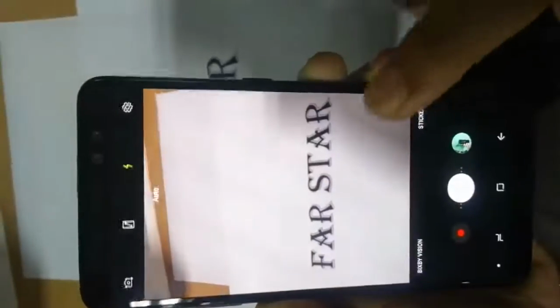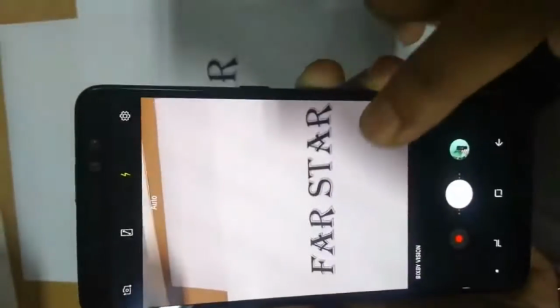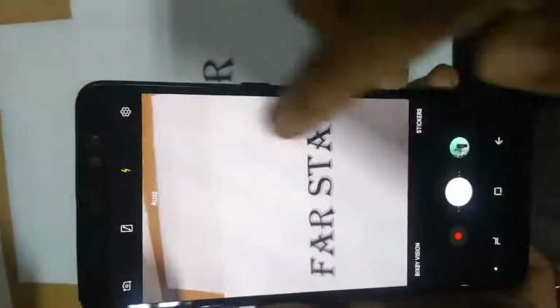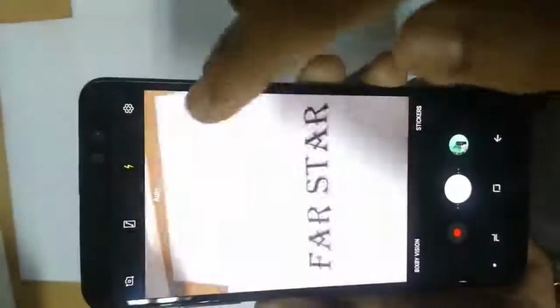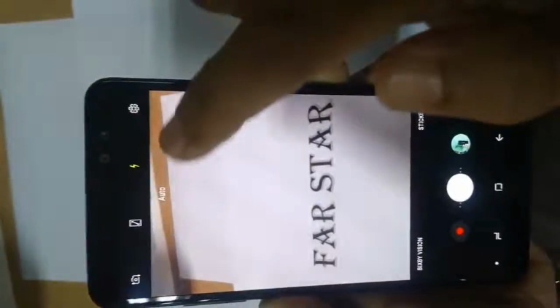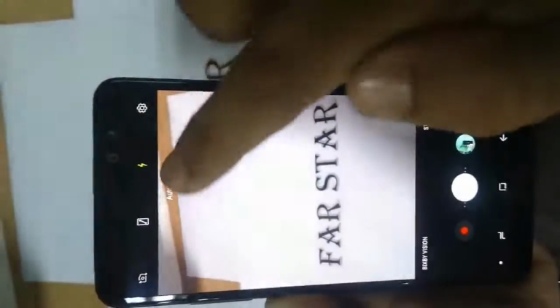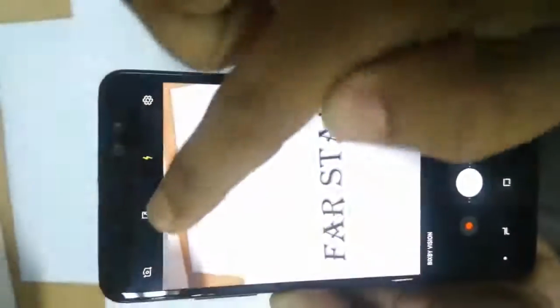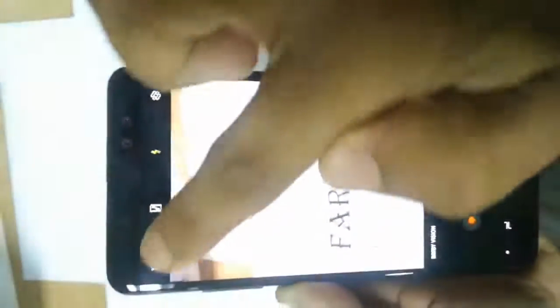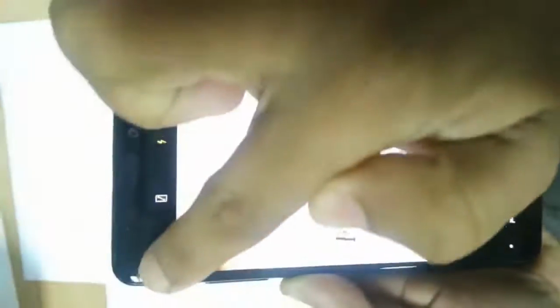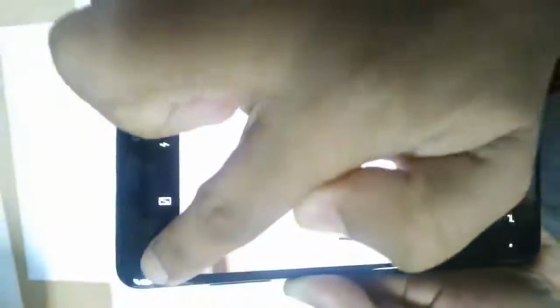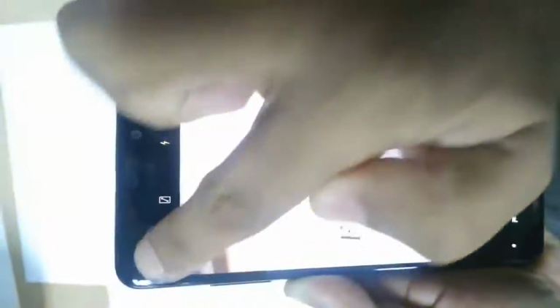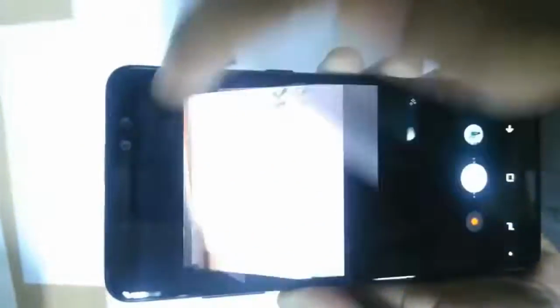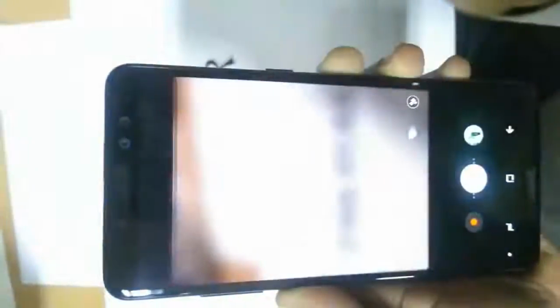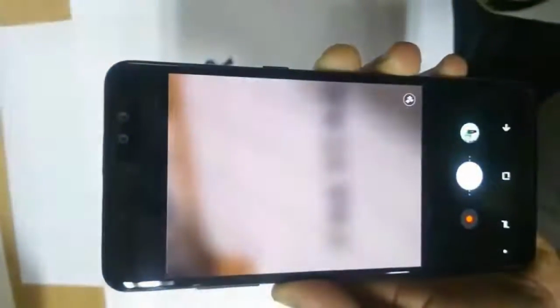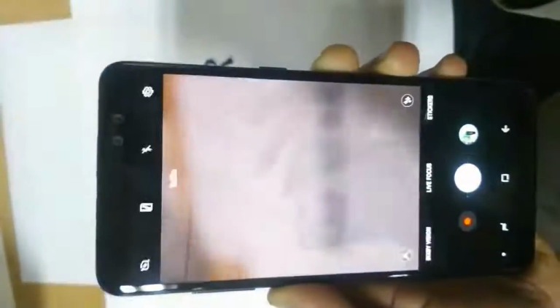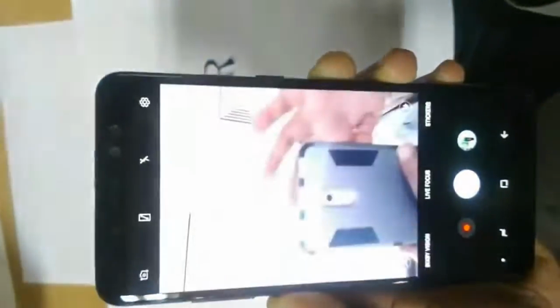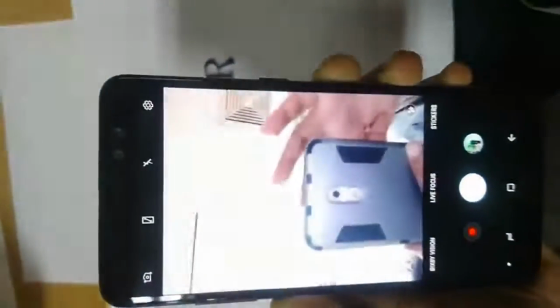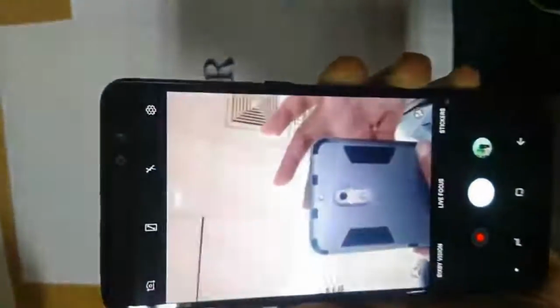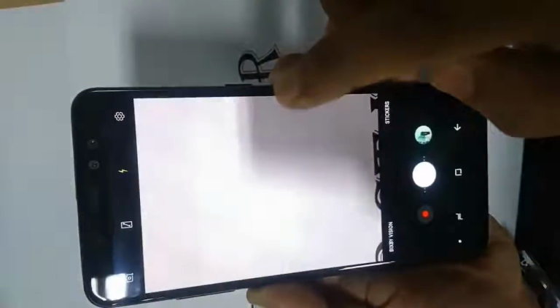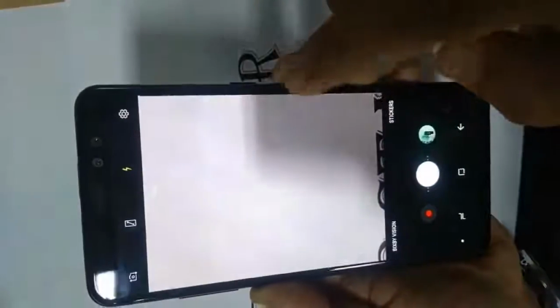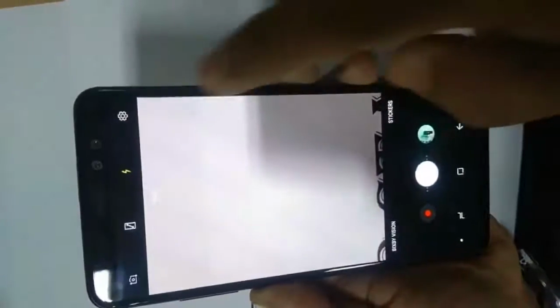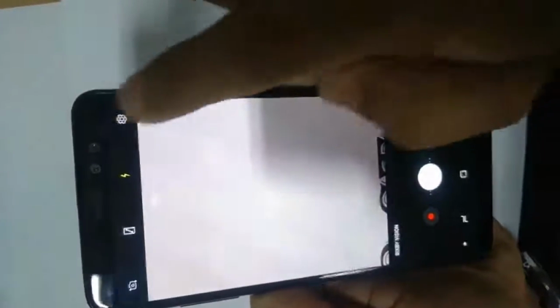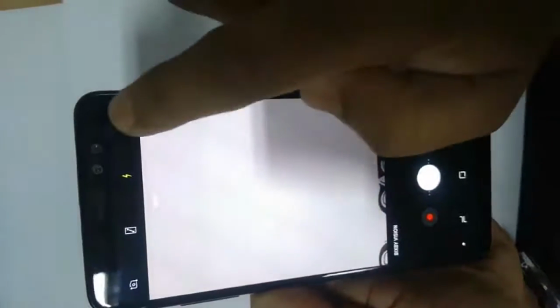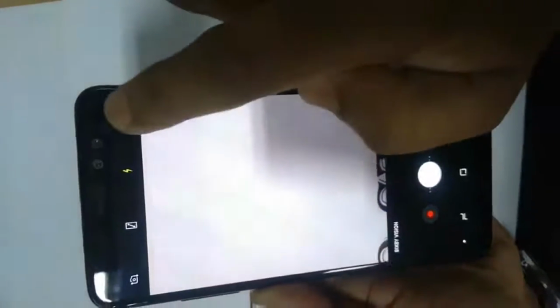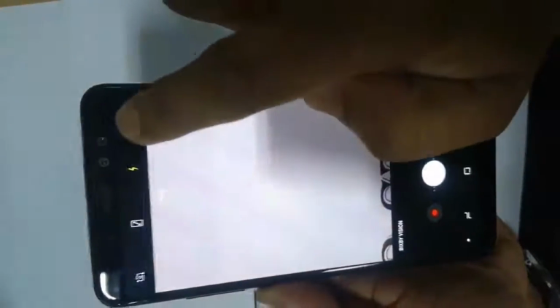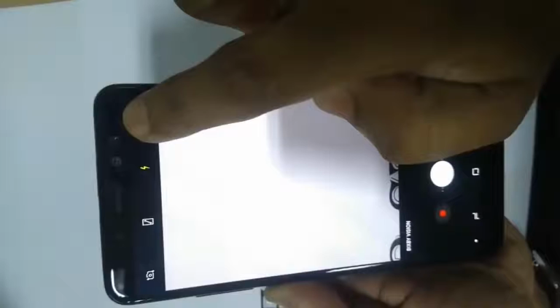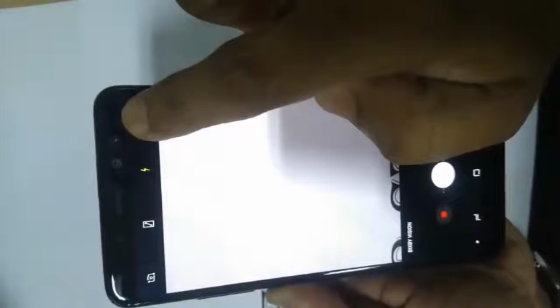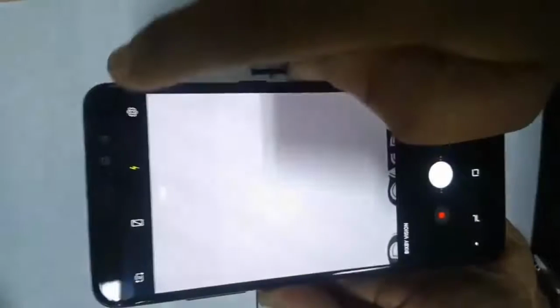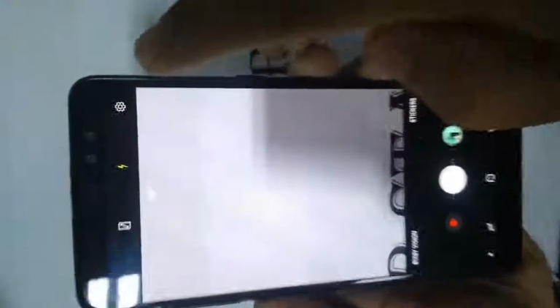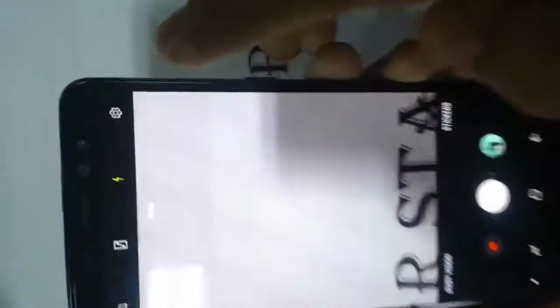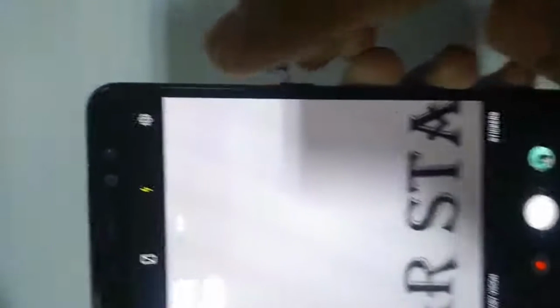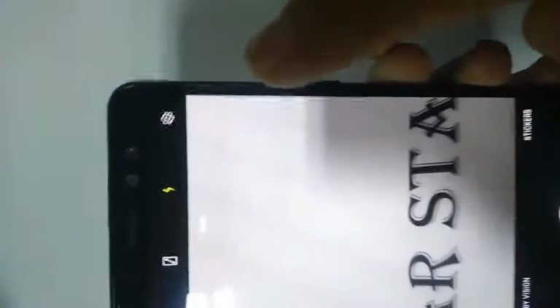The camera UI is also the same as the Galaxy S8 and Note 8, and the dual cameras at the front have also been confirmed.